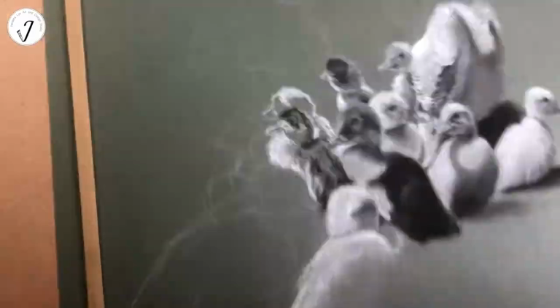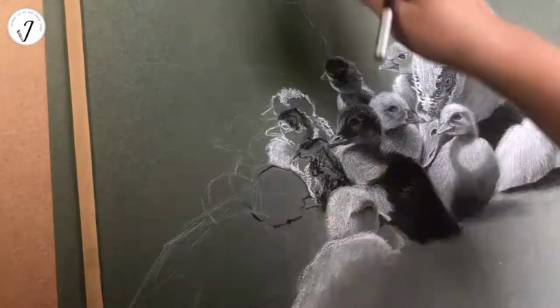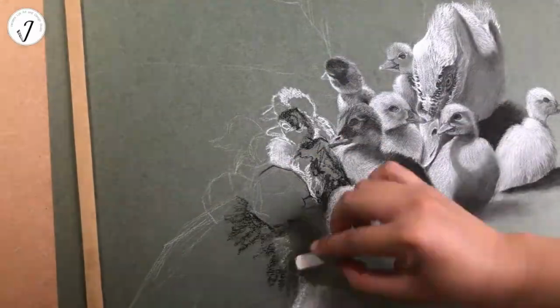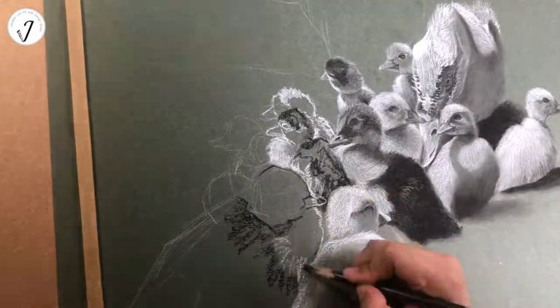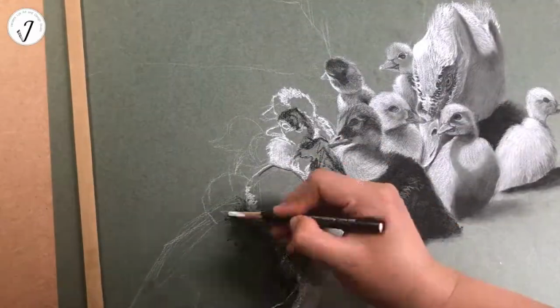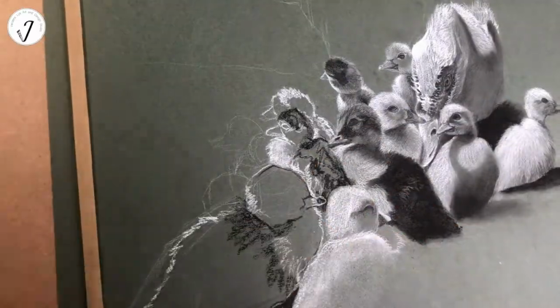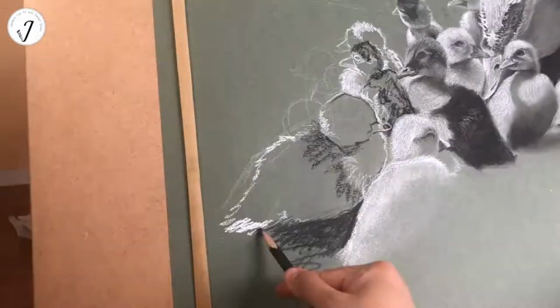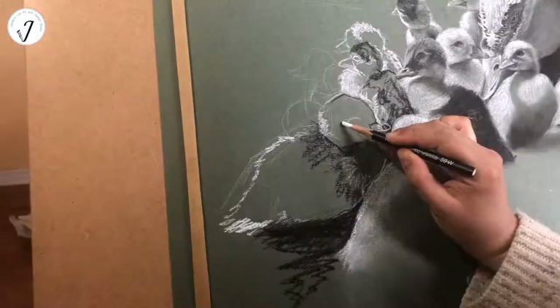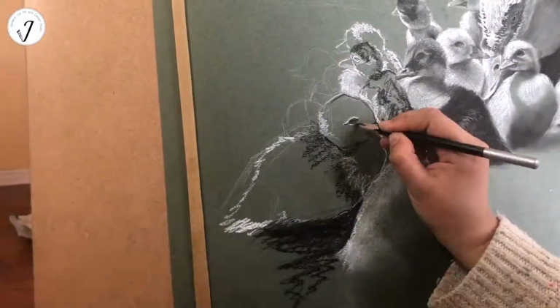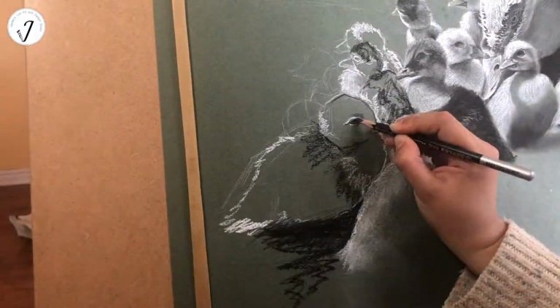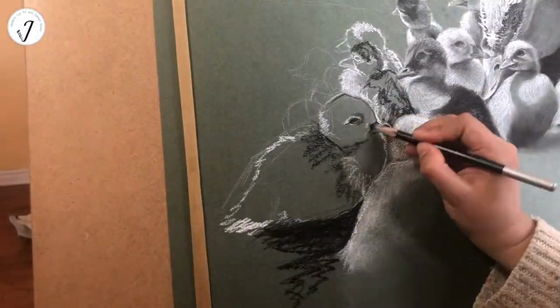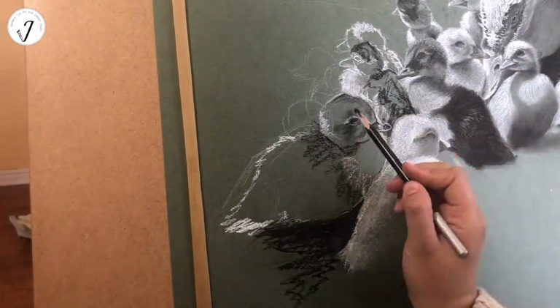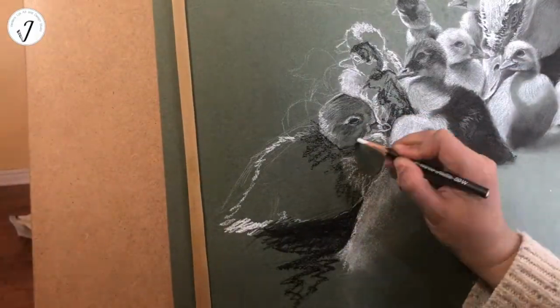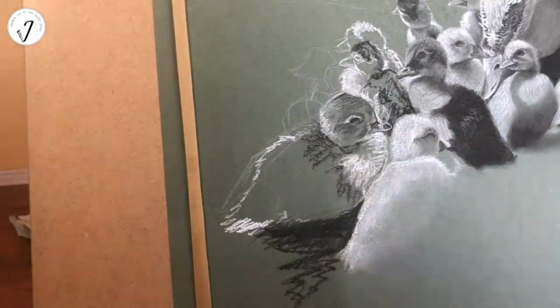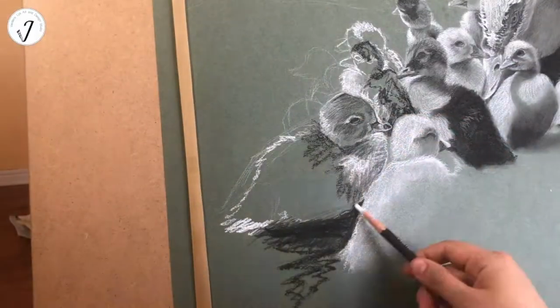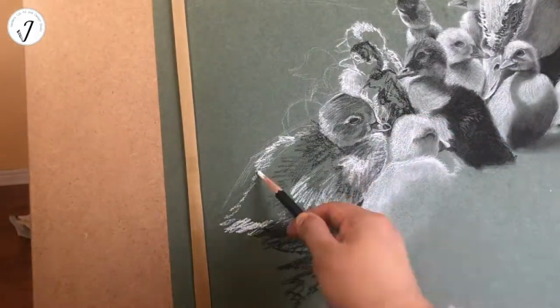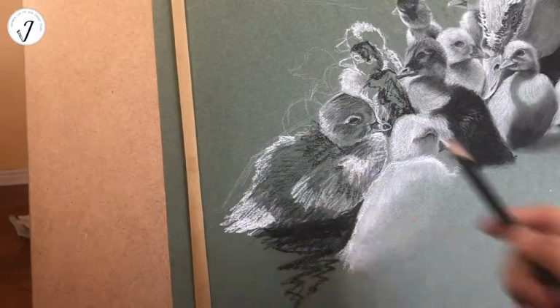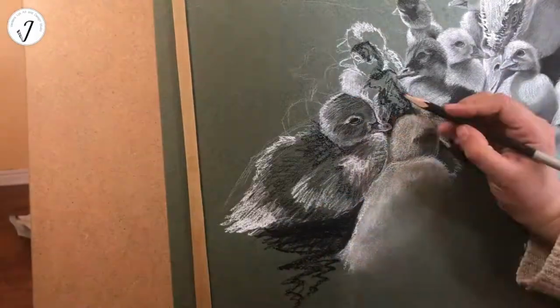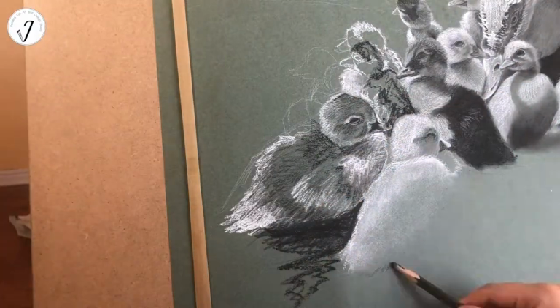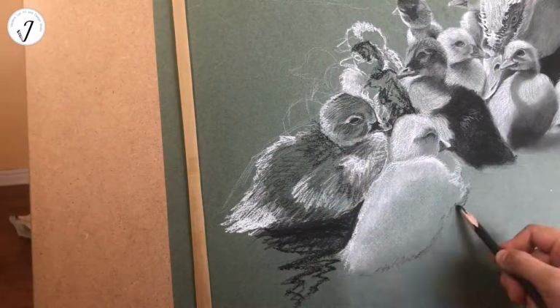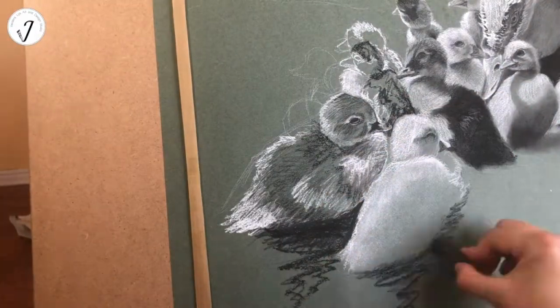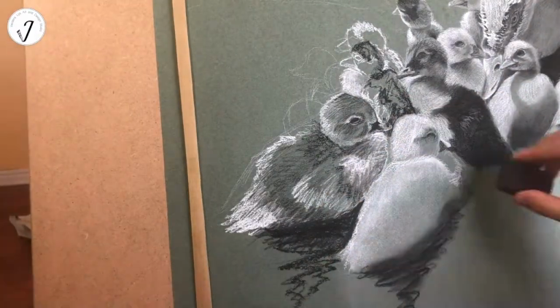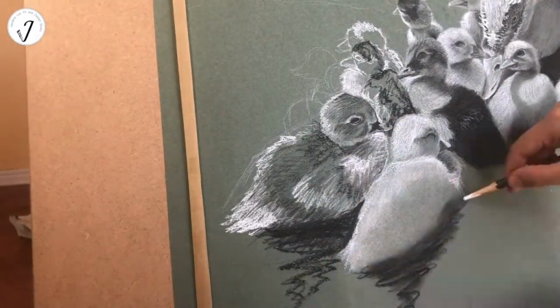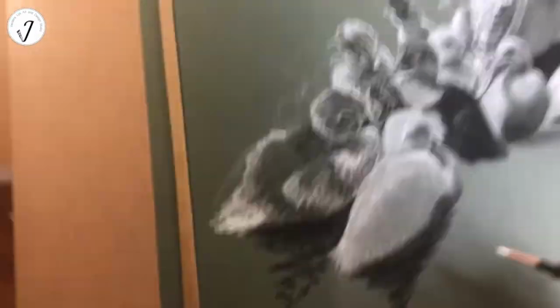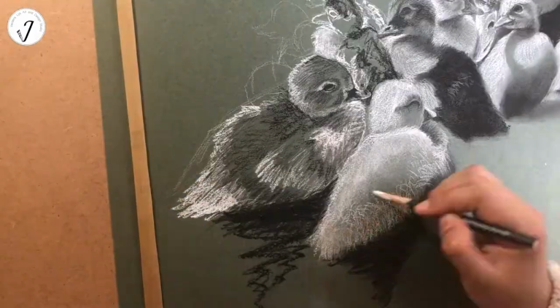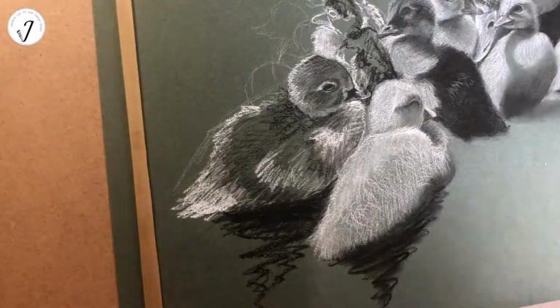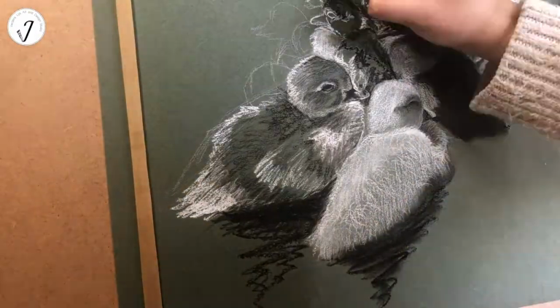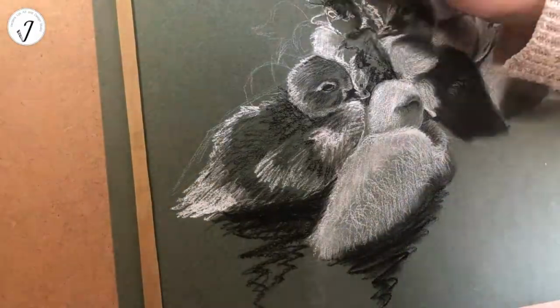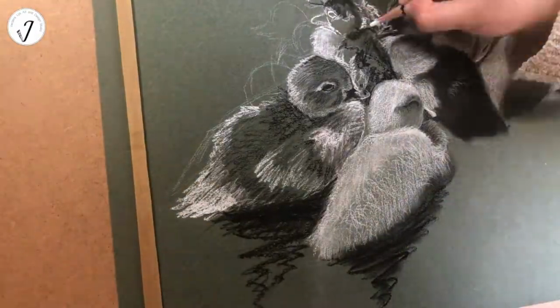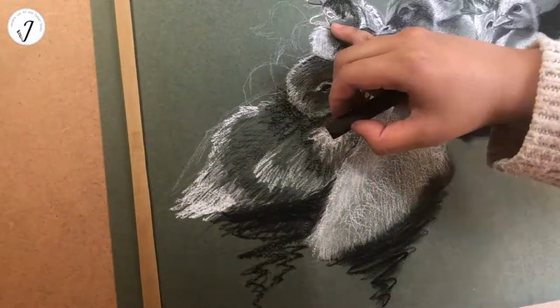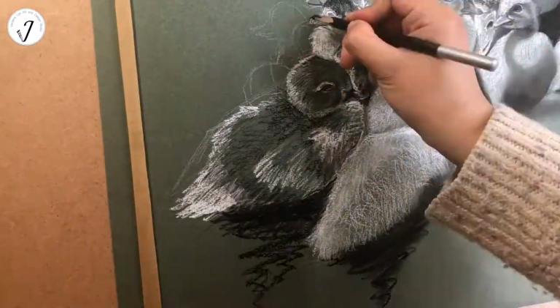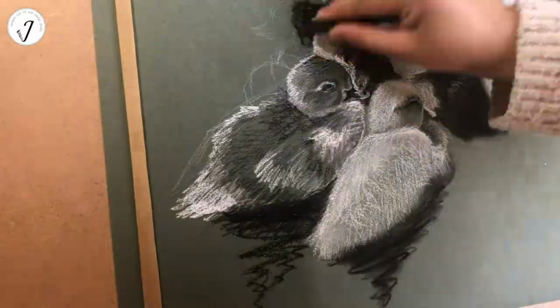The bird is black and white. They have pink or red wattles around the bill.